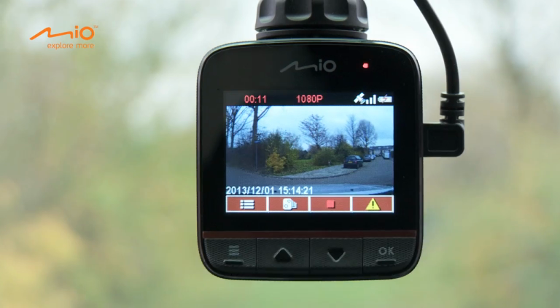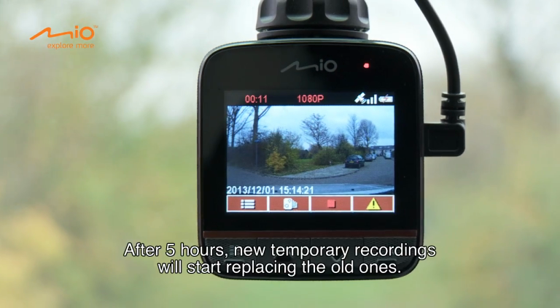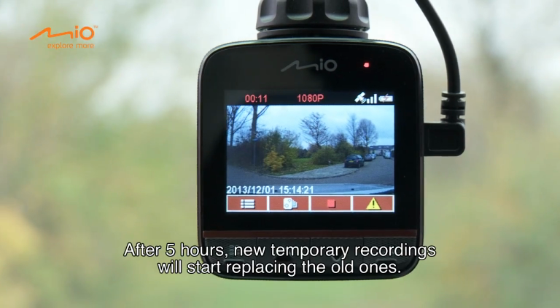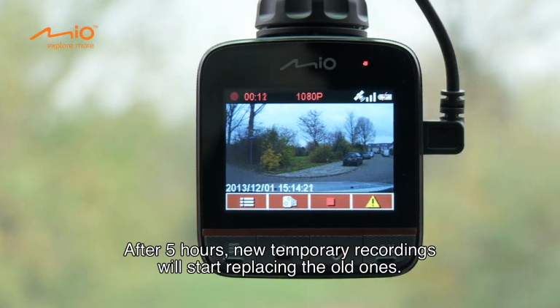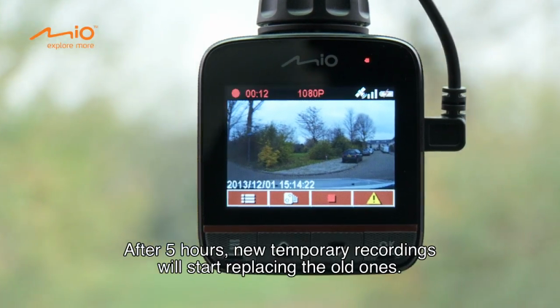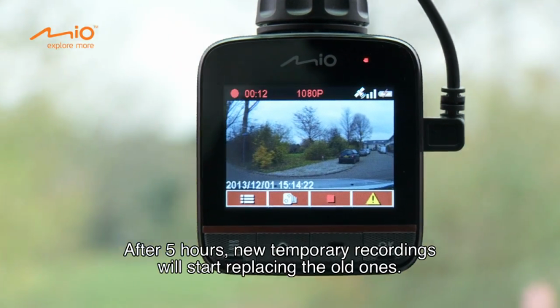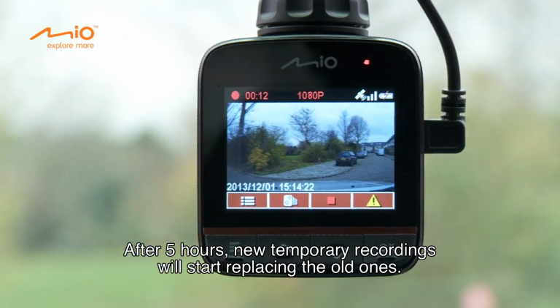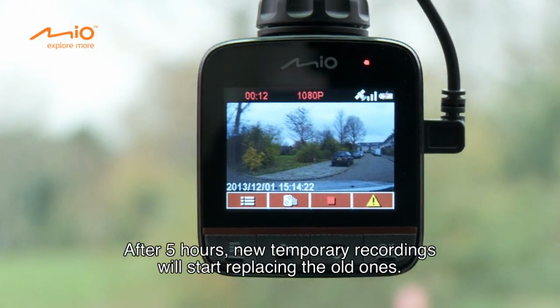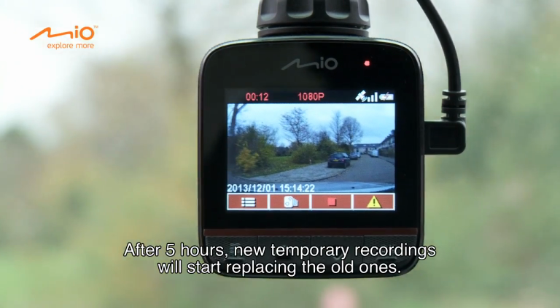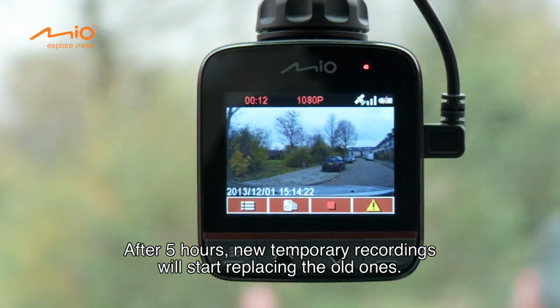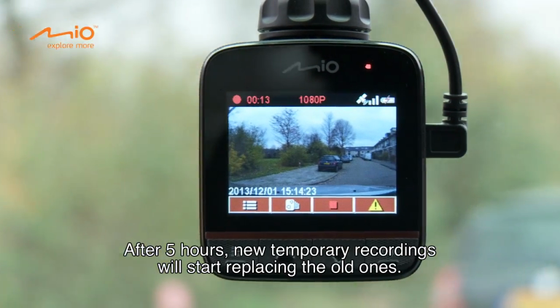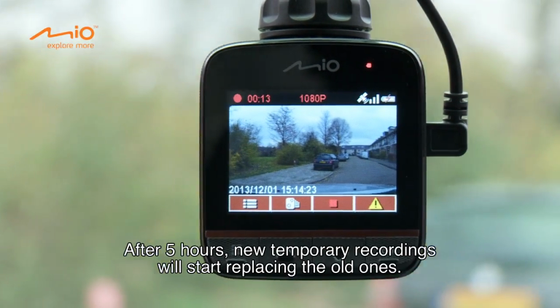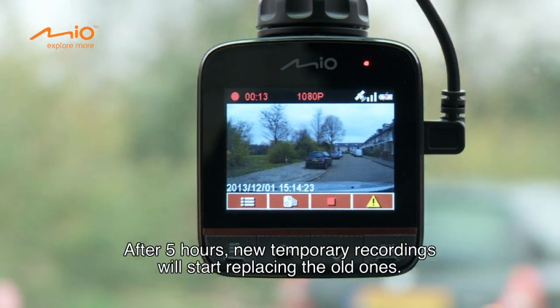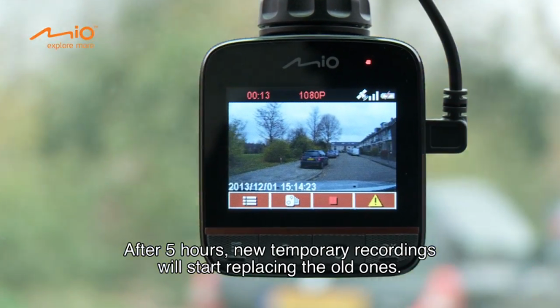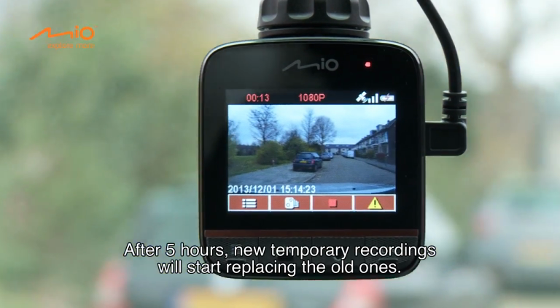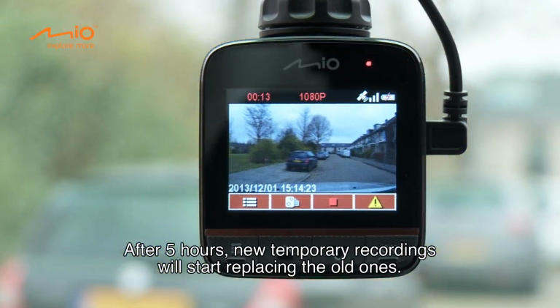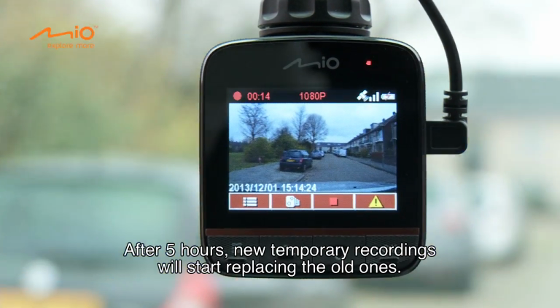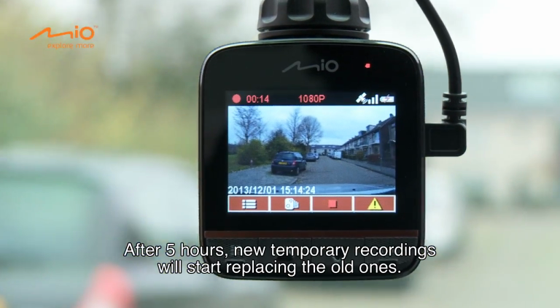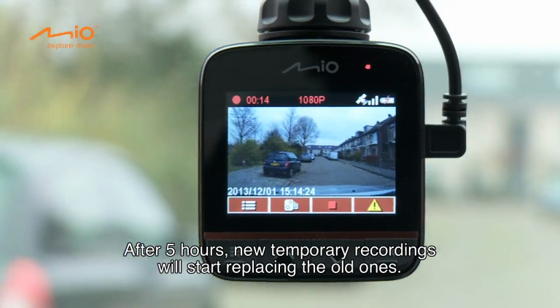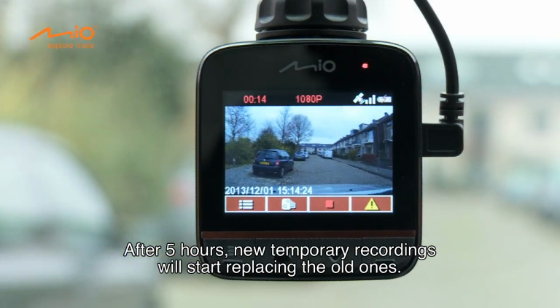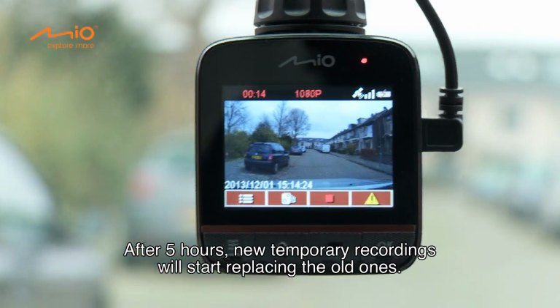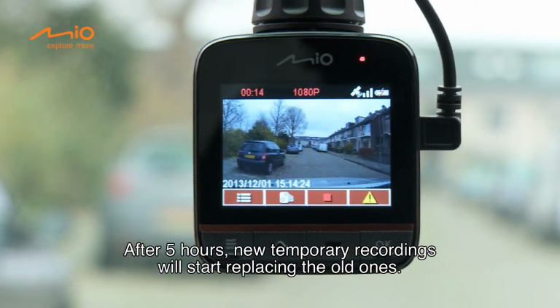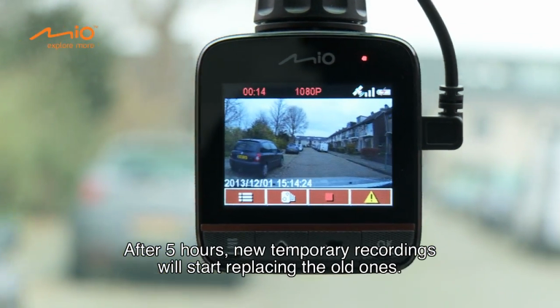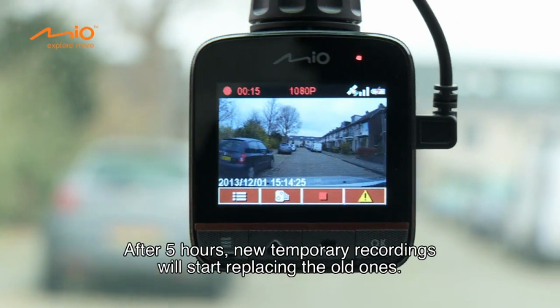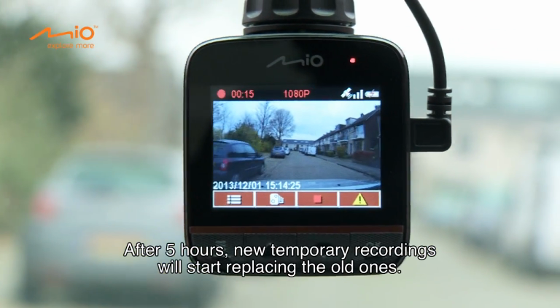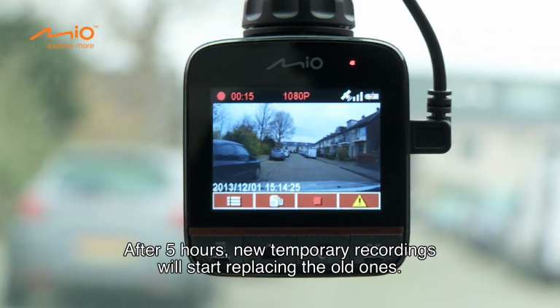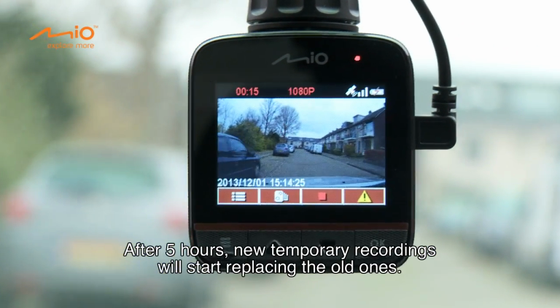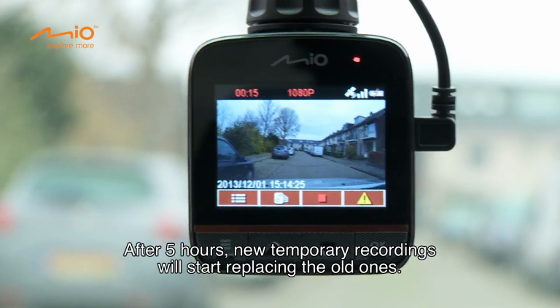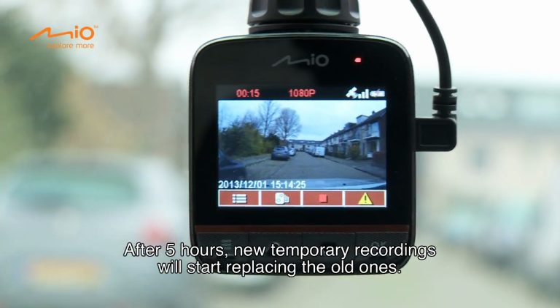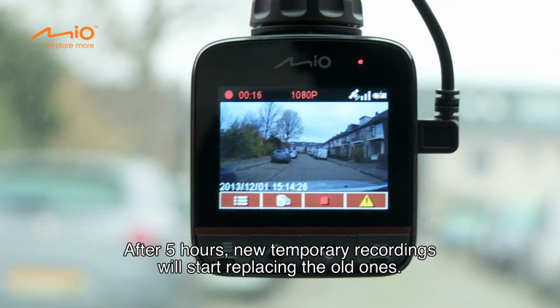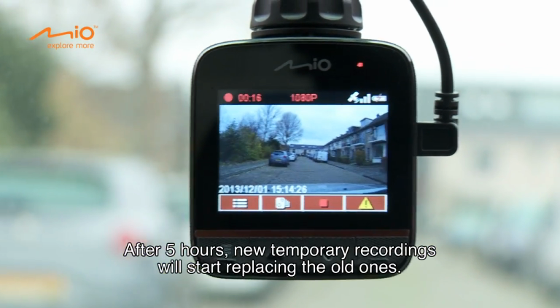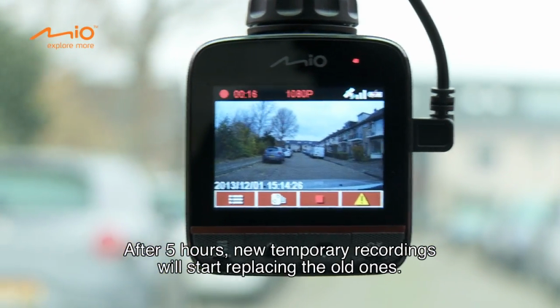After 5 hours, new temporary recordings will start replacing the old ones.